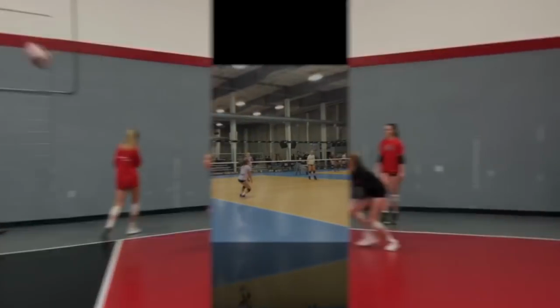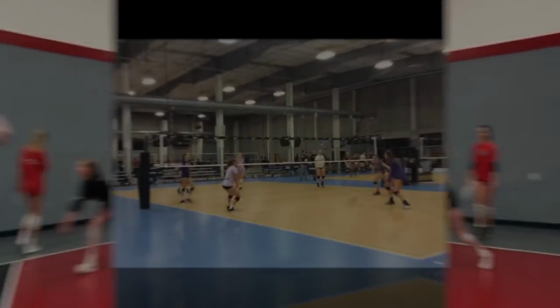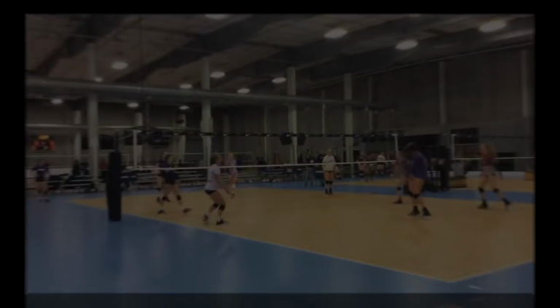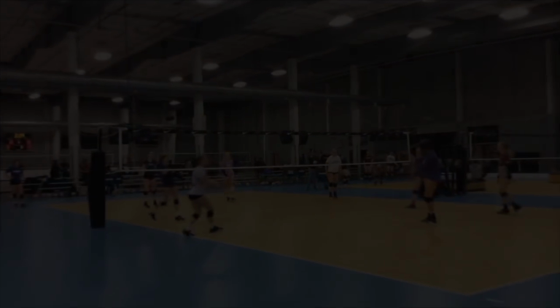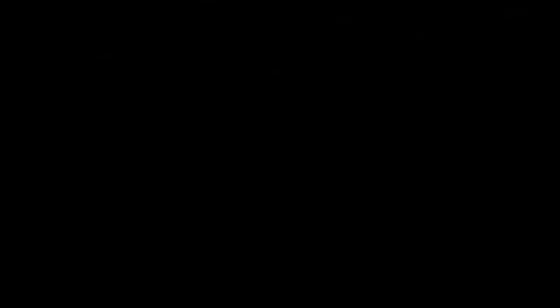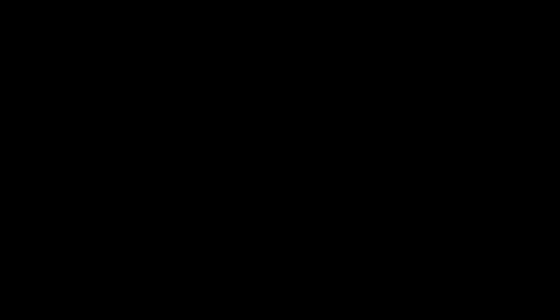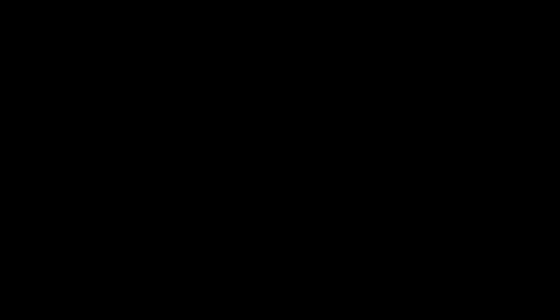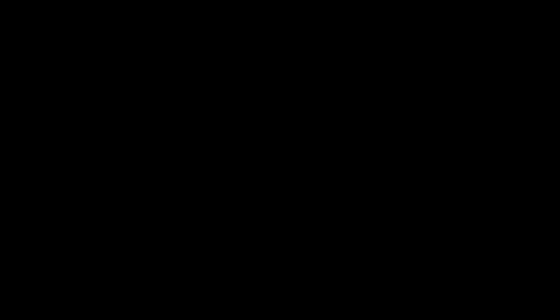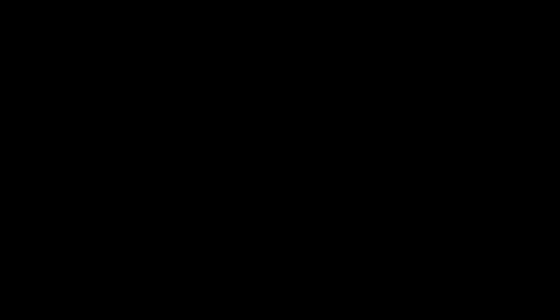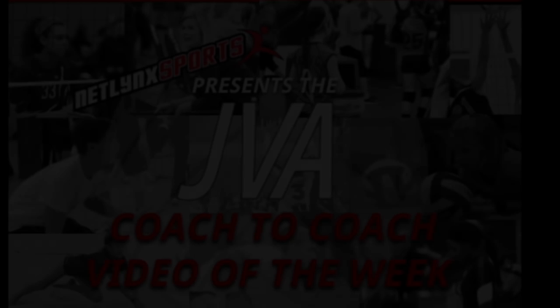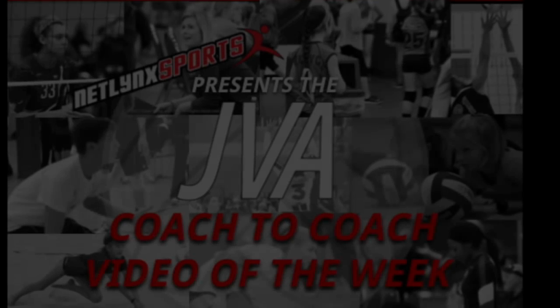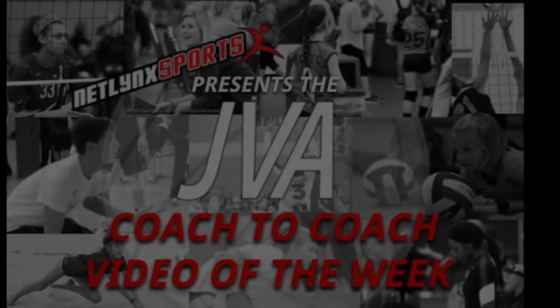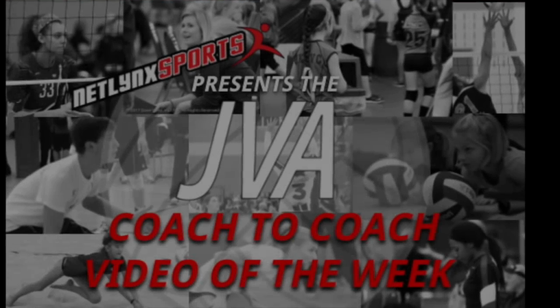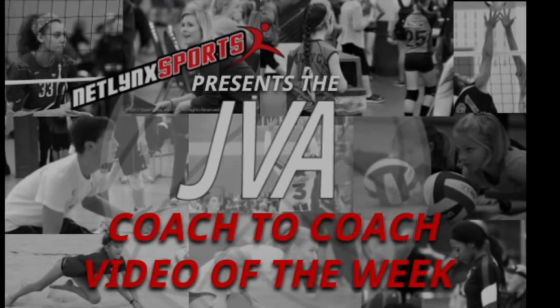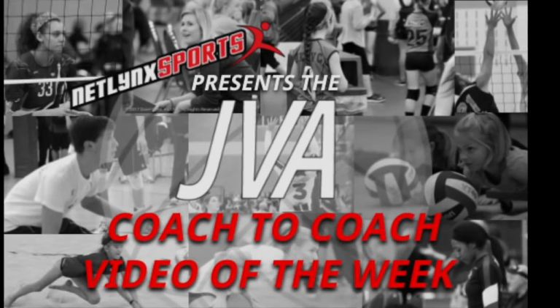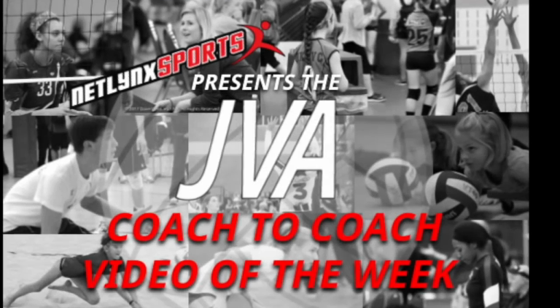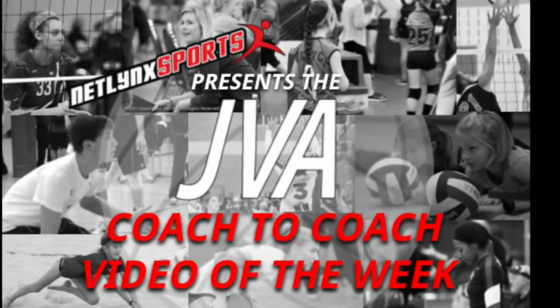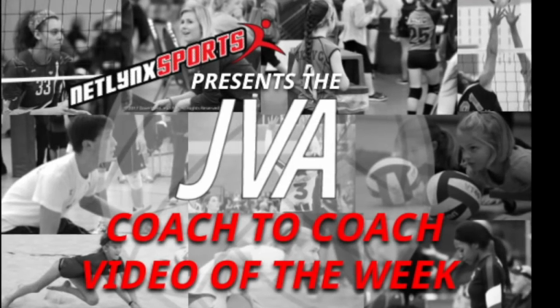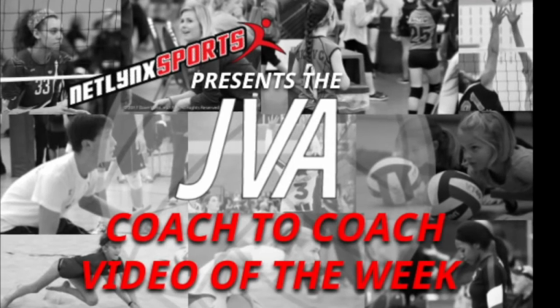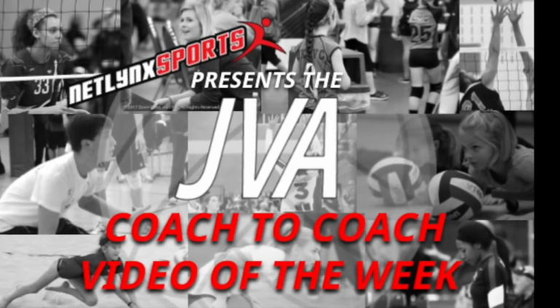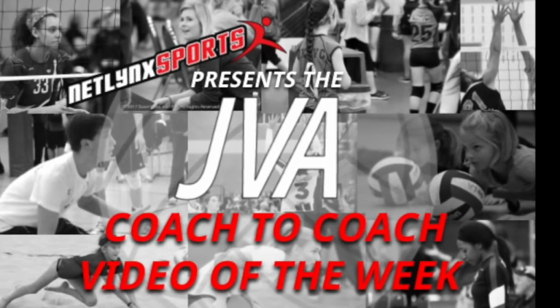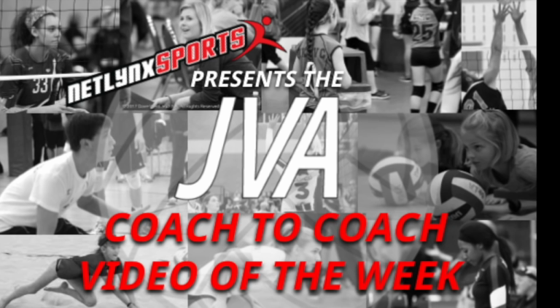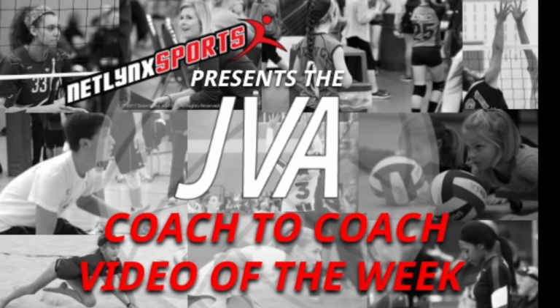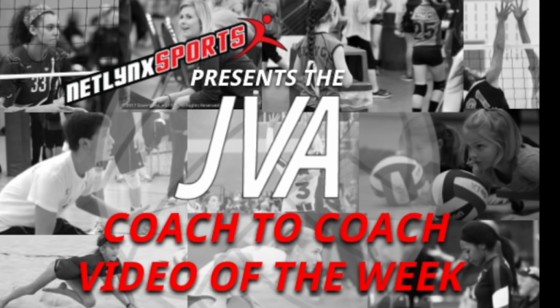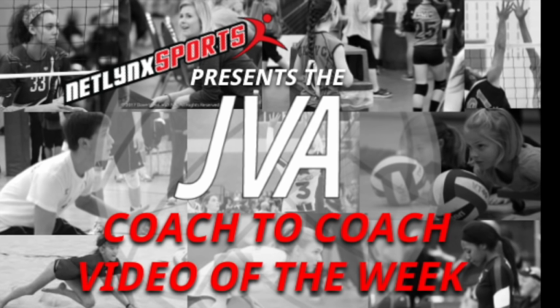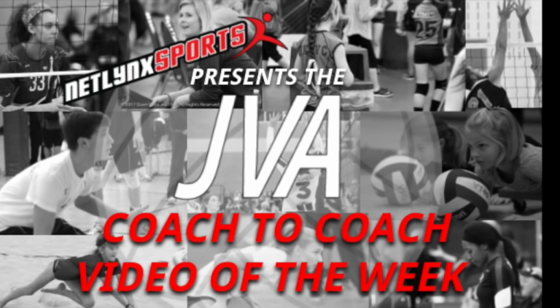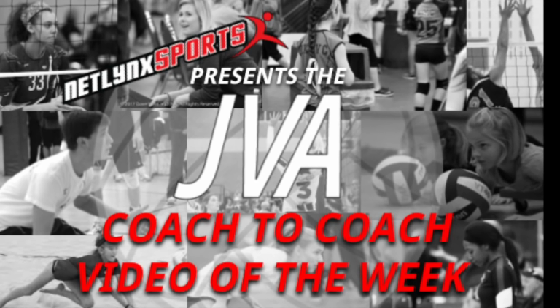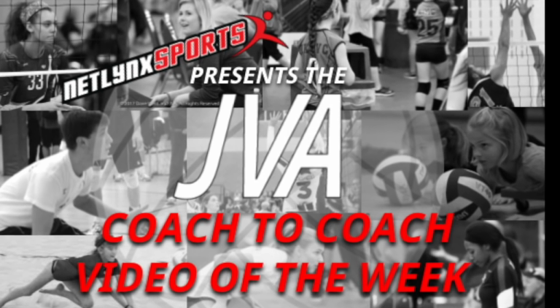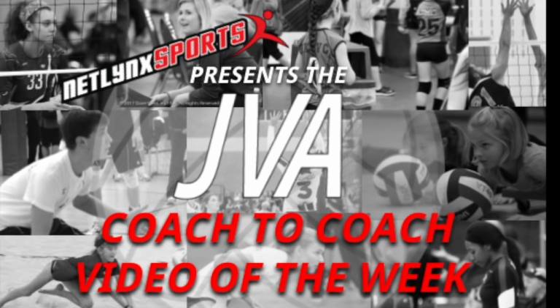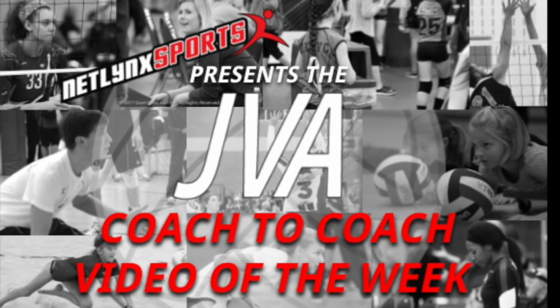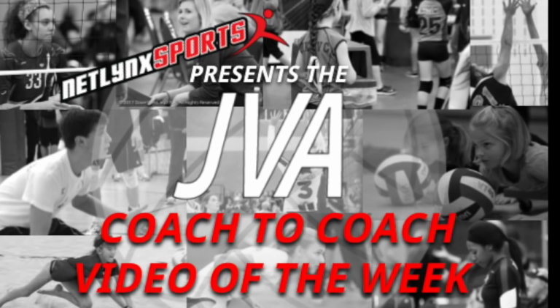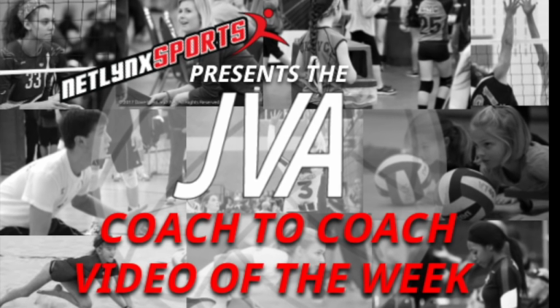Thank you for watching the JVA Coach to Coach Video of the Week.